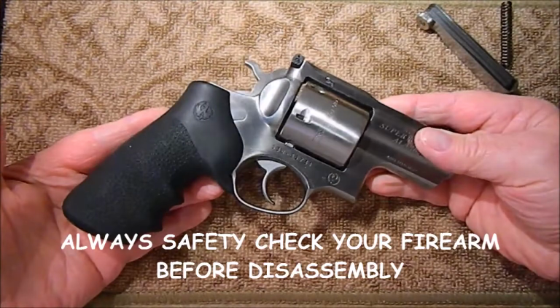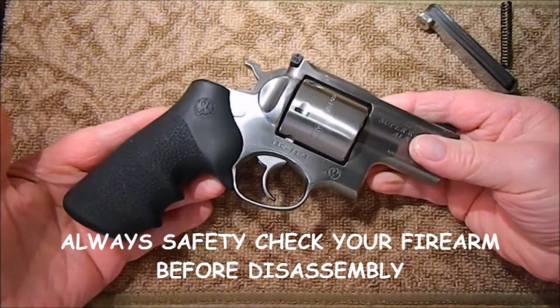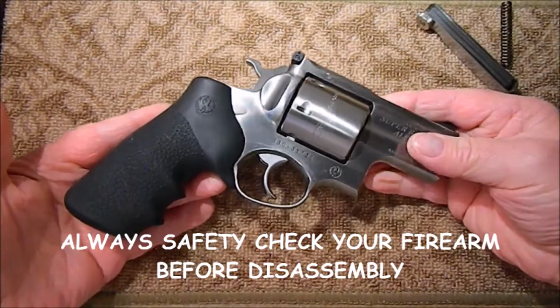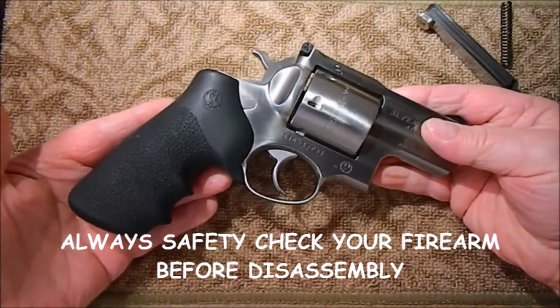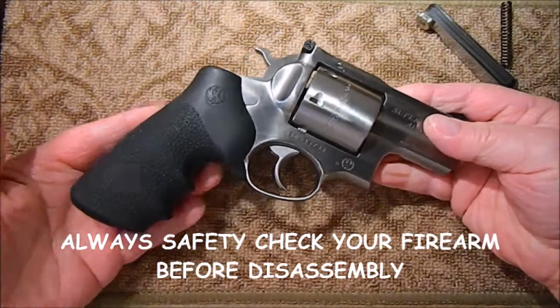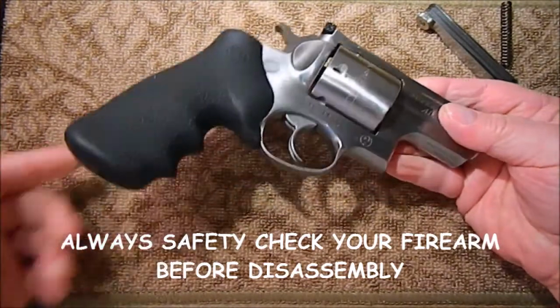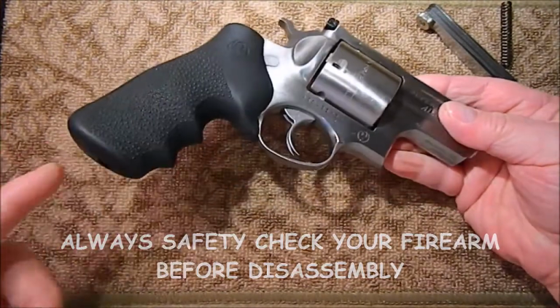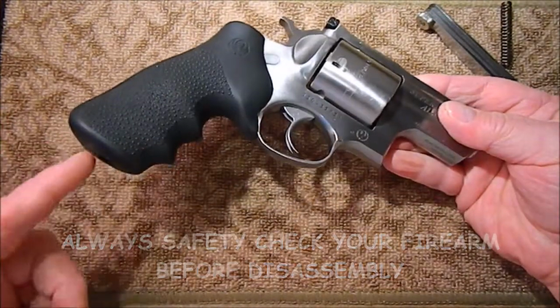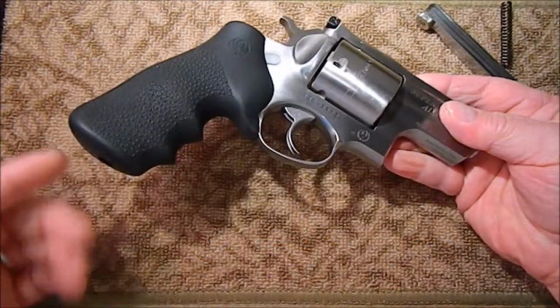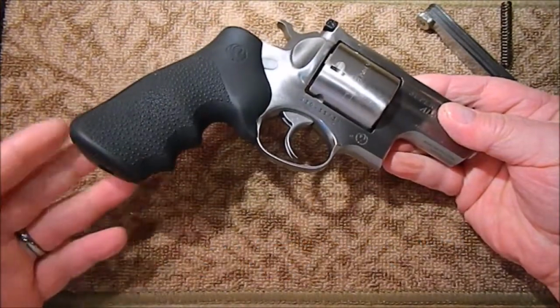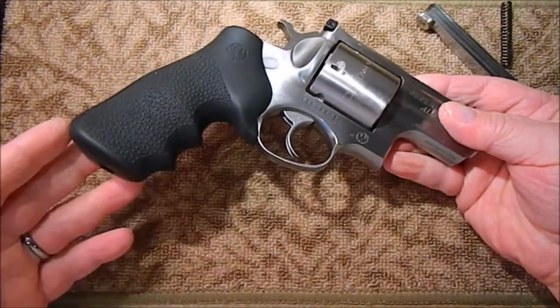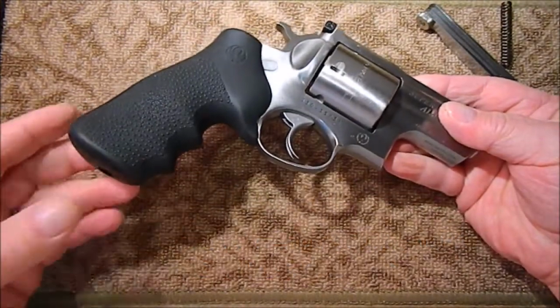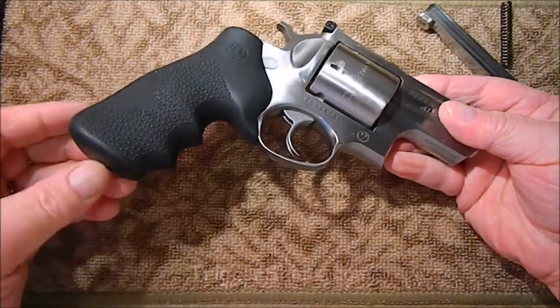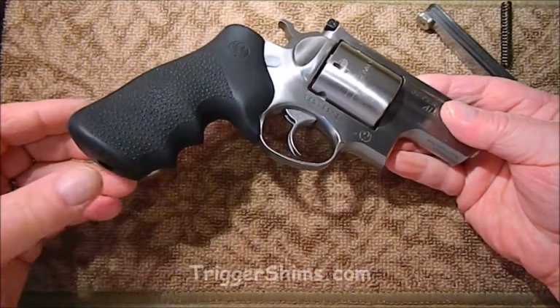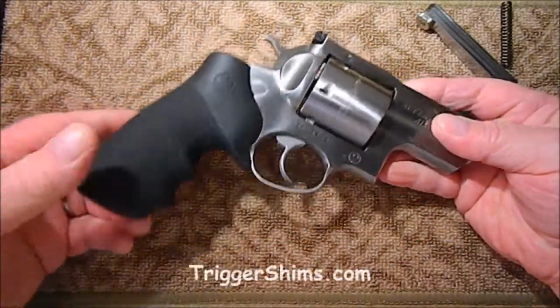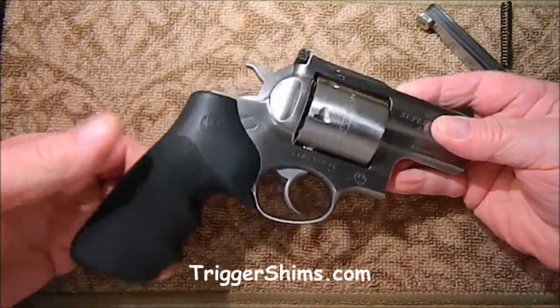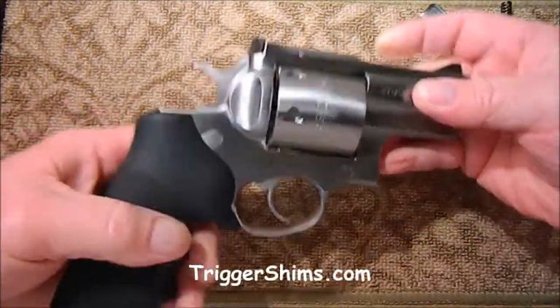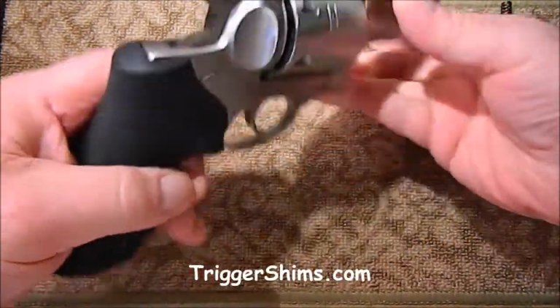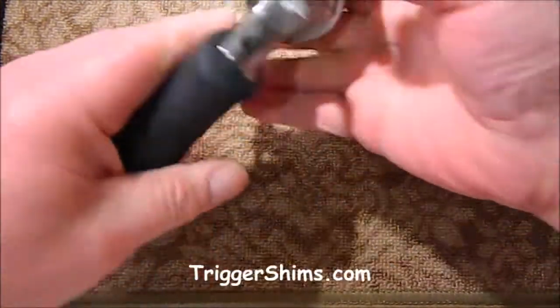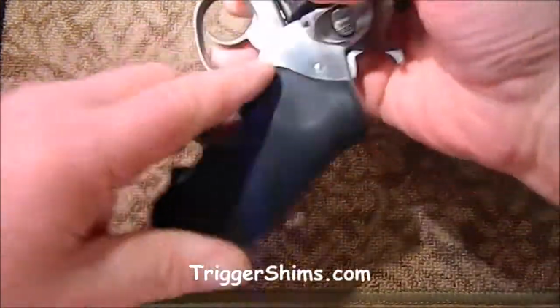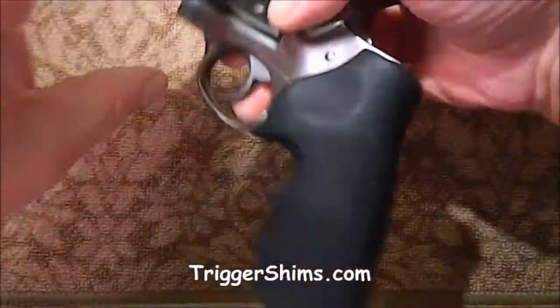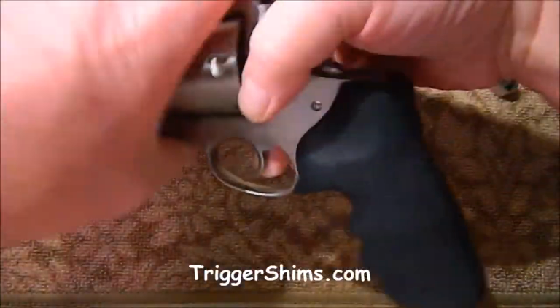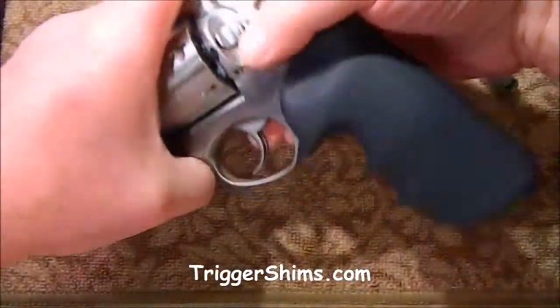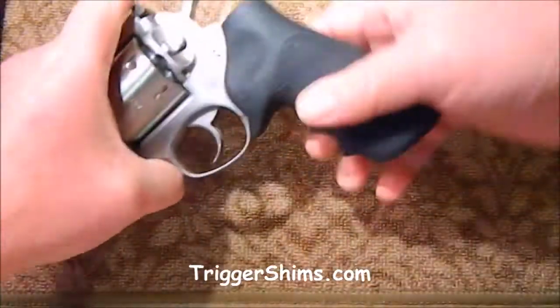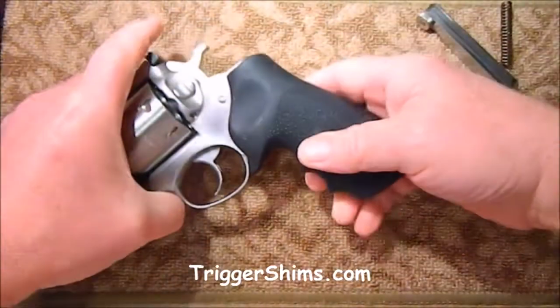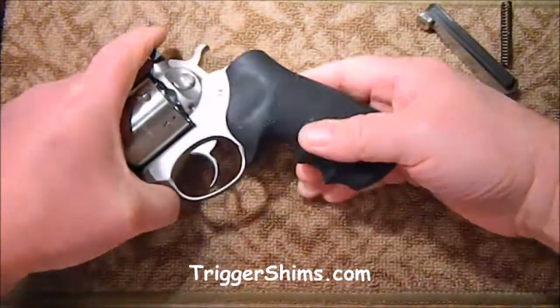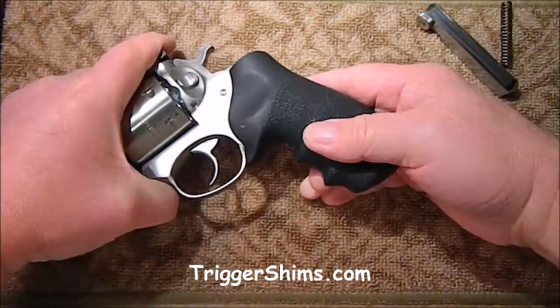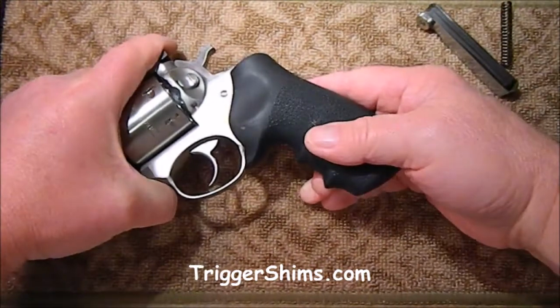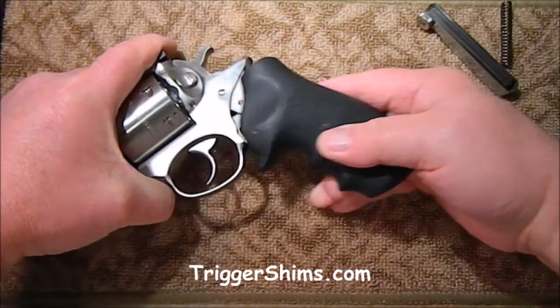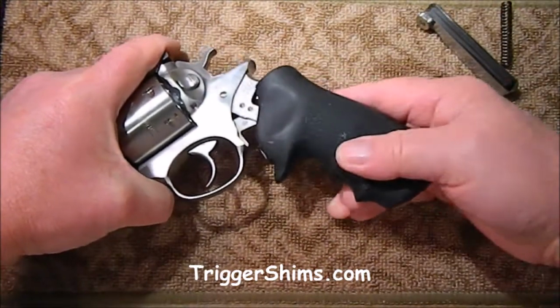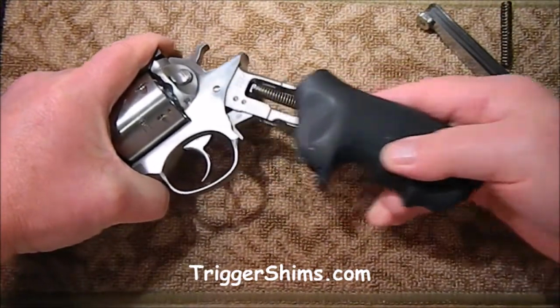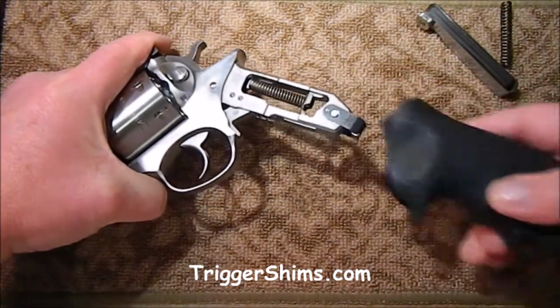The first thing we need to do is remove the grip. I've already taken the grip screw off, so we'll just slide the grip off.